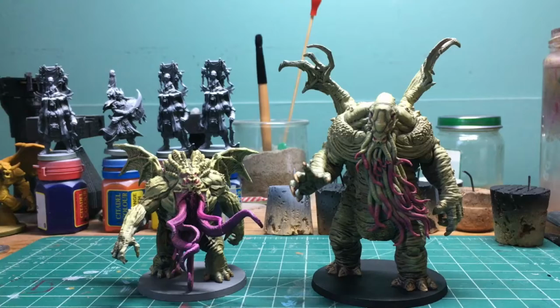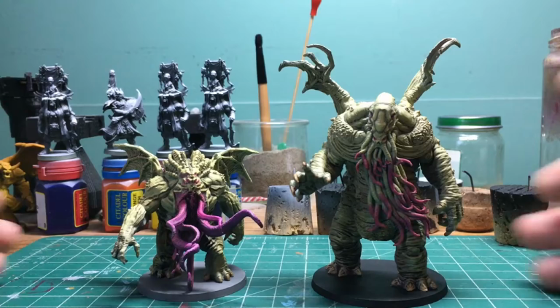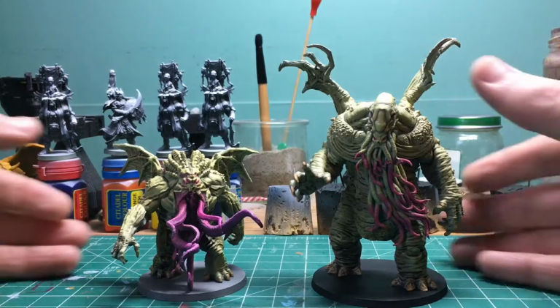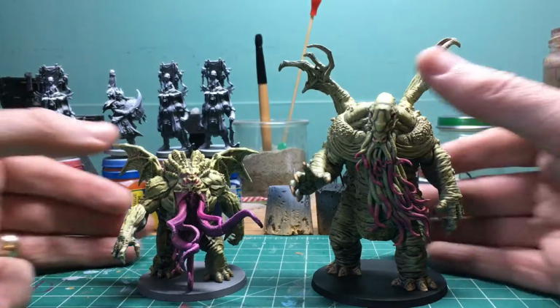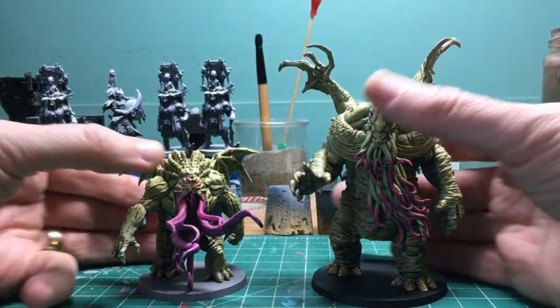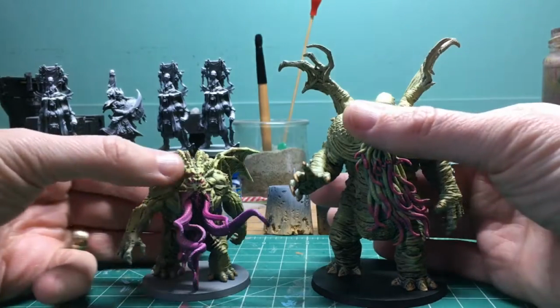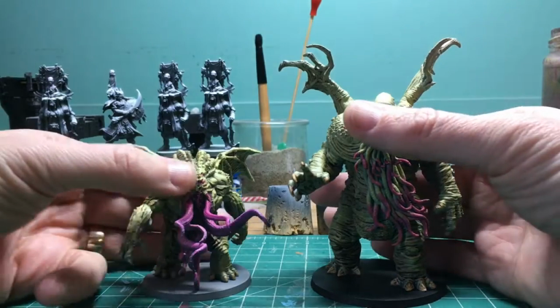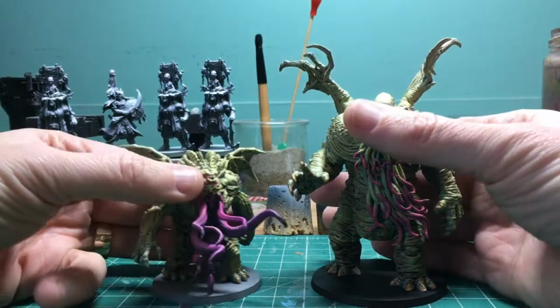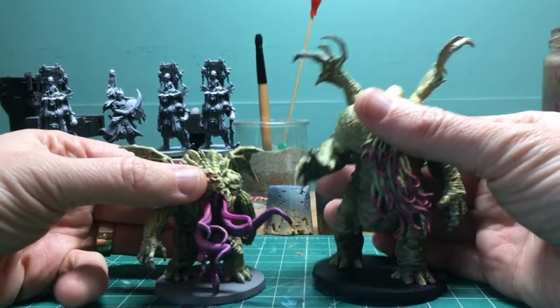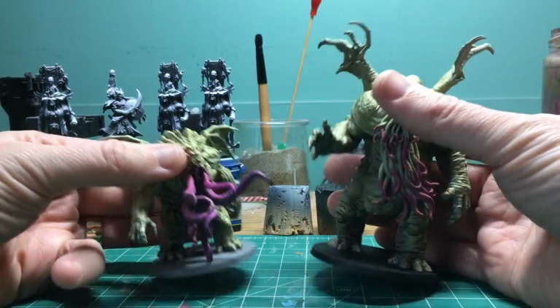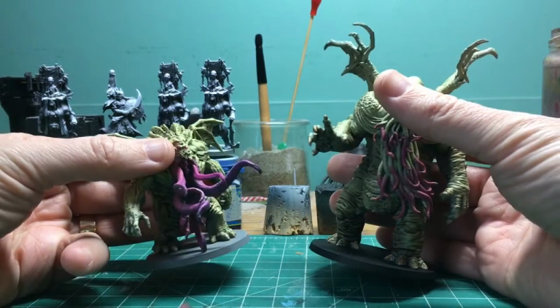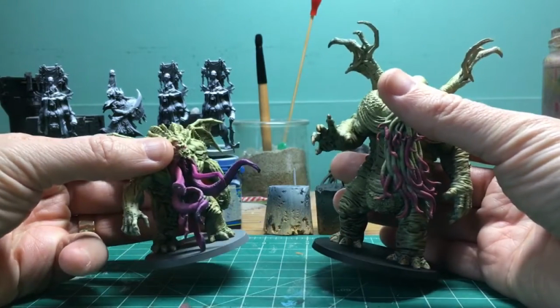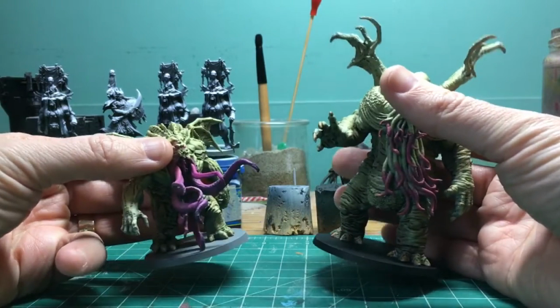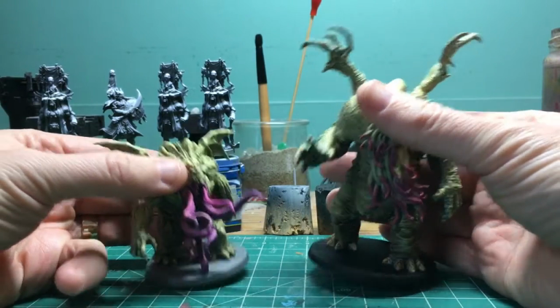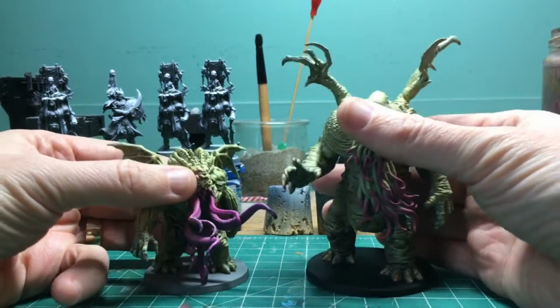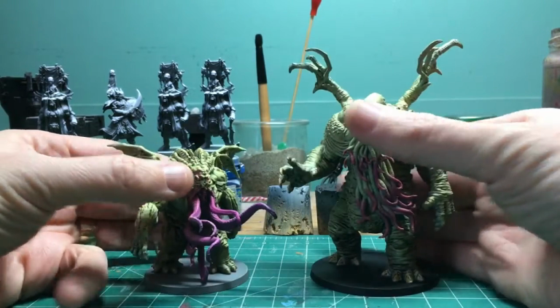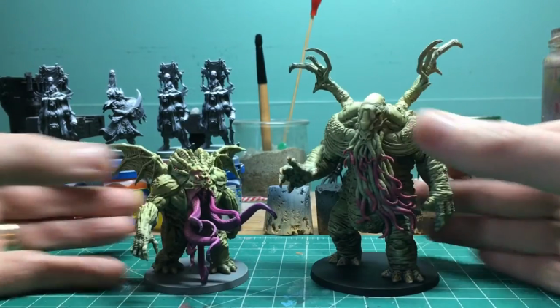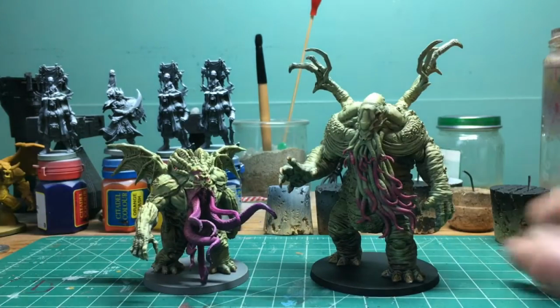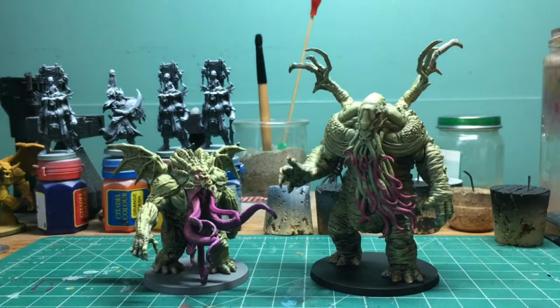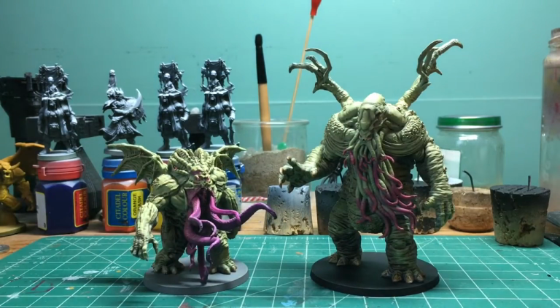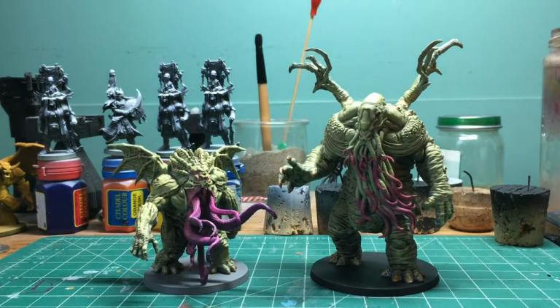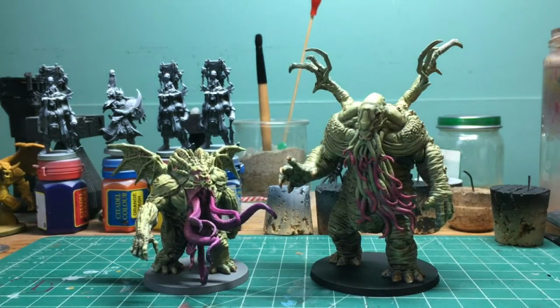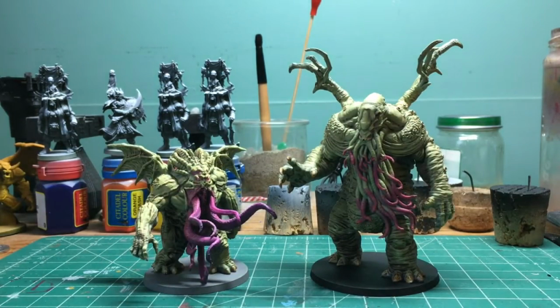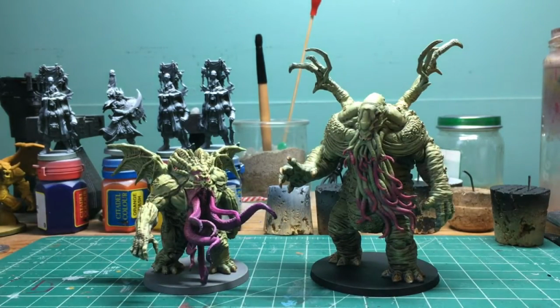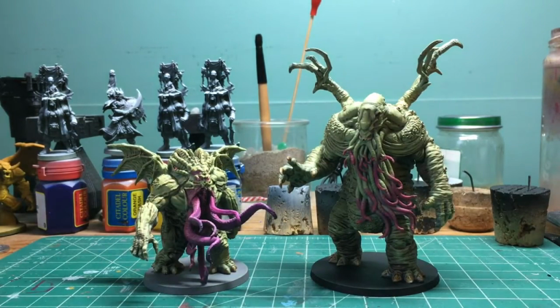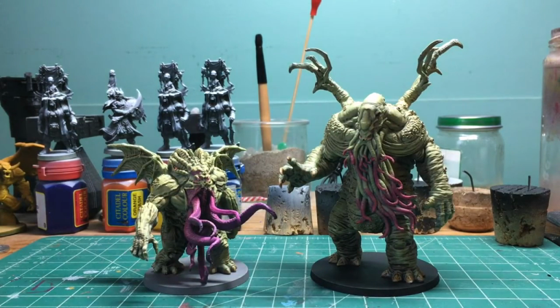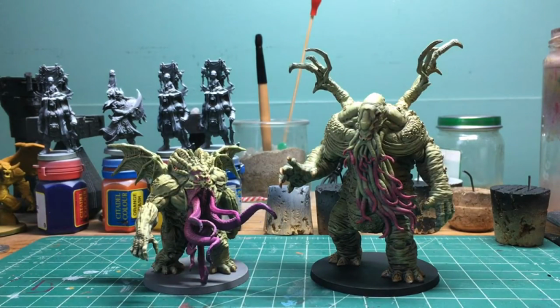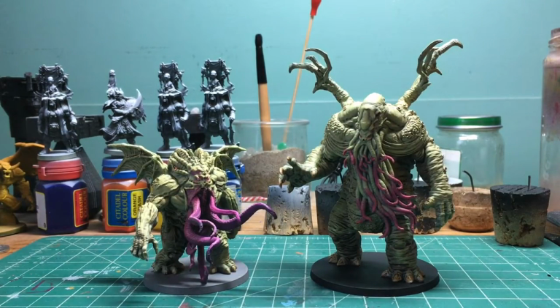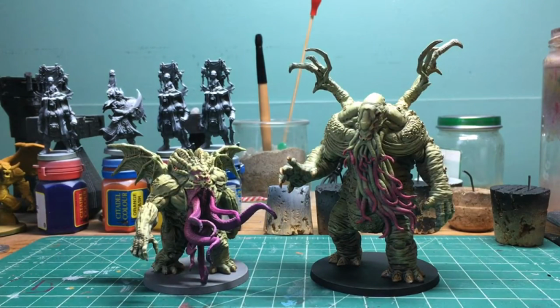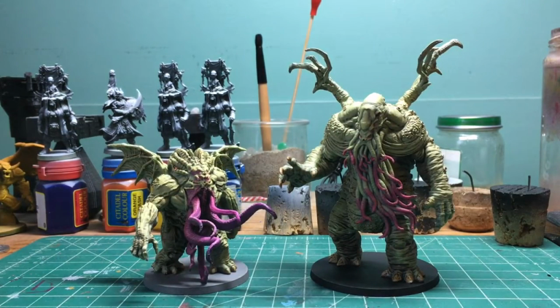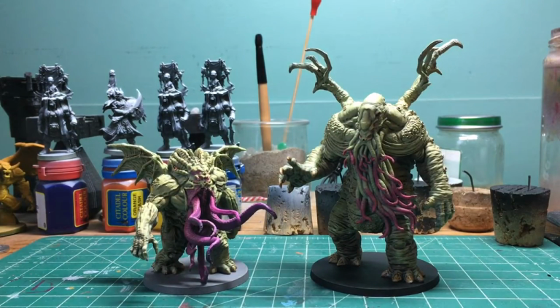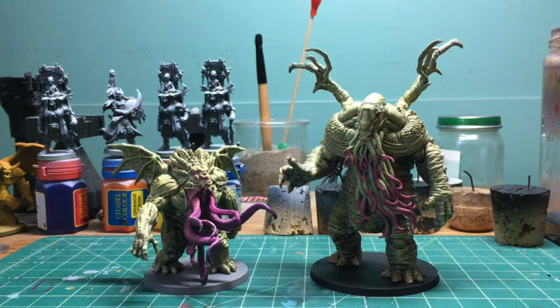In this video, we paint the contents of the Cthulhu box from Simon's Death May Die.